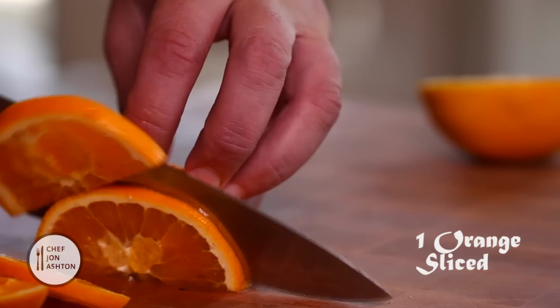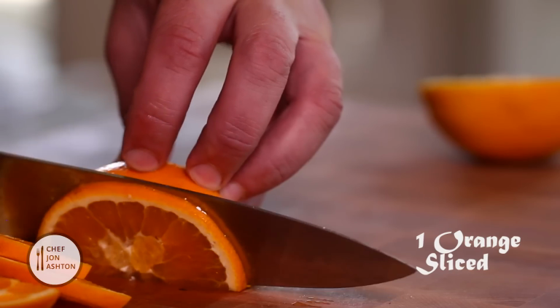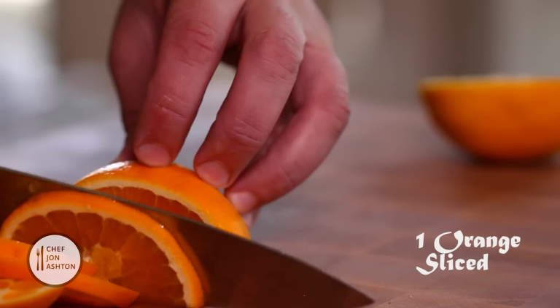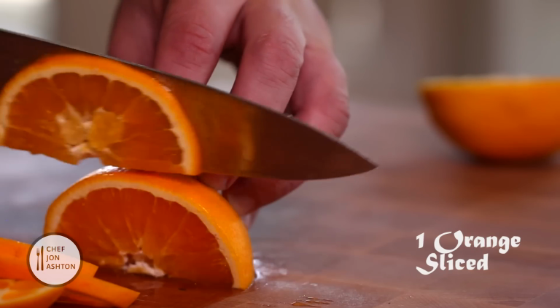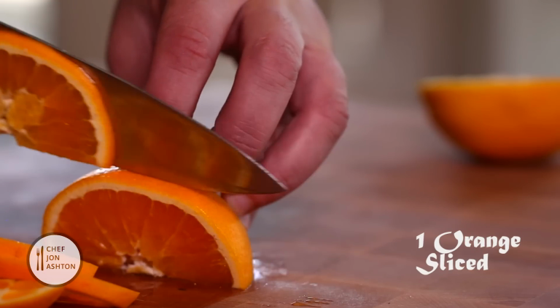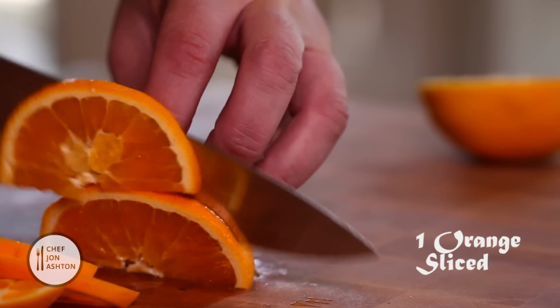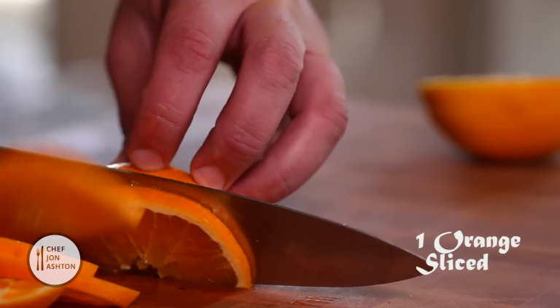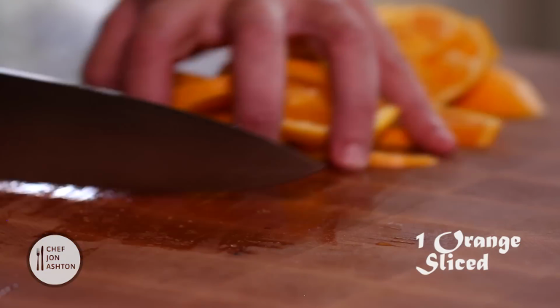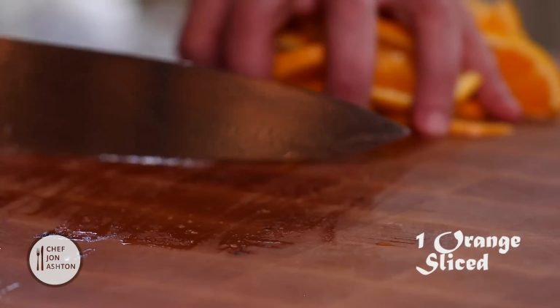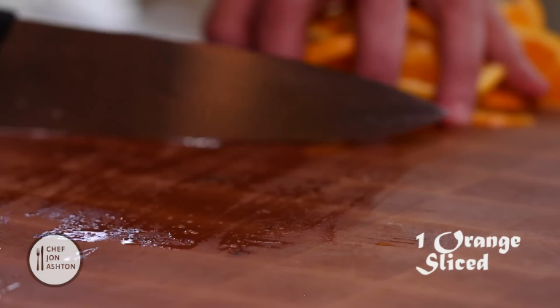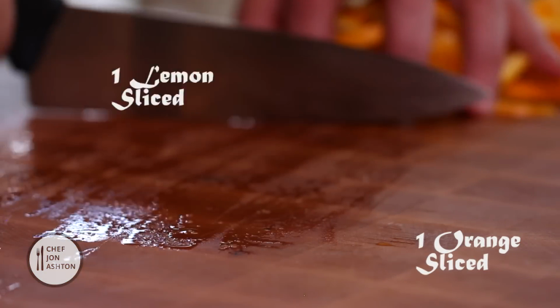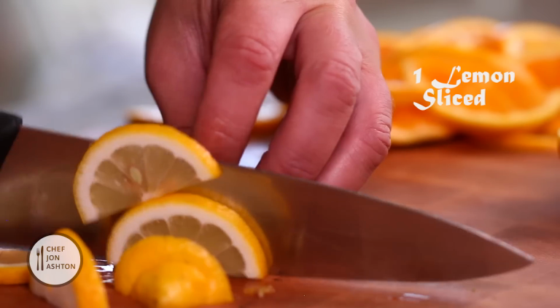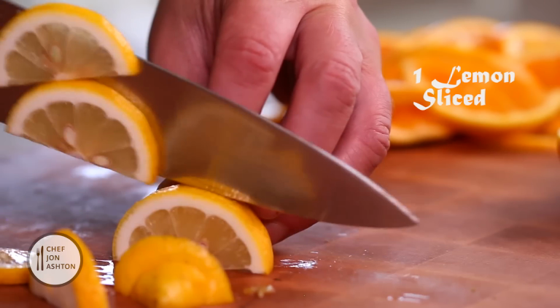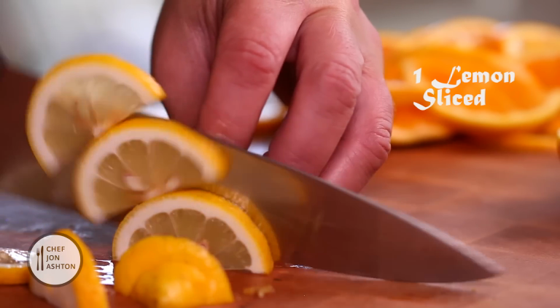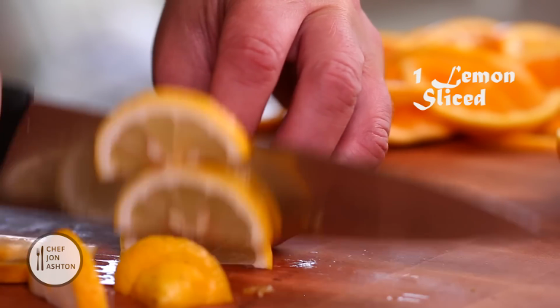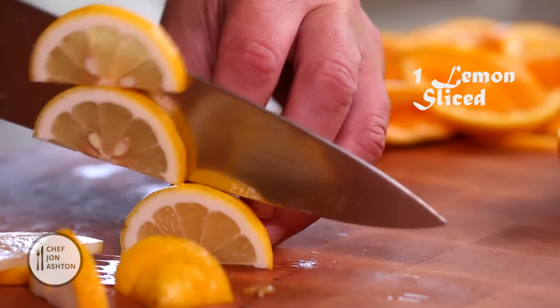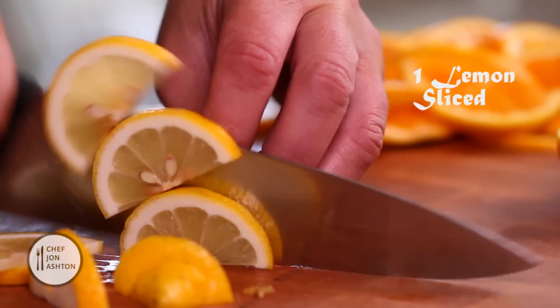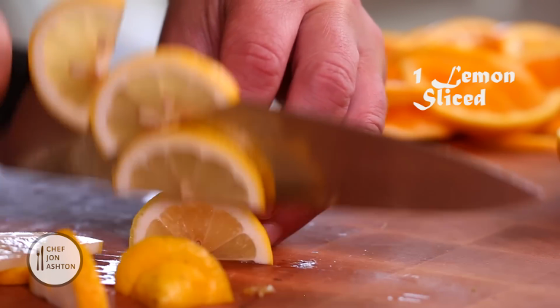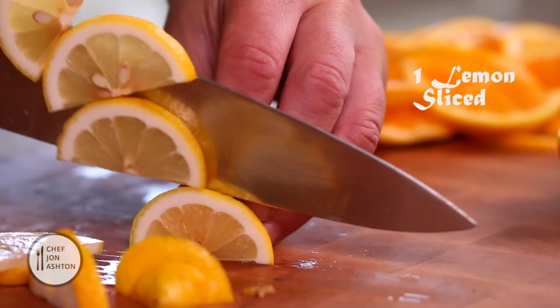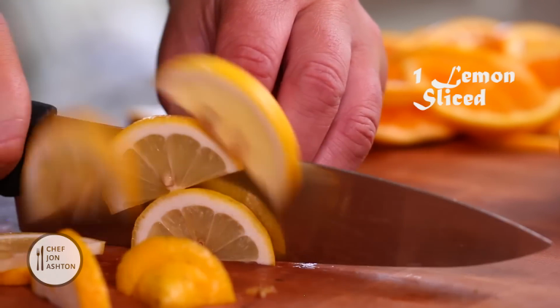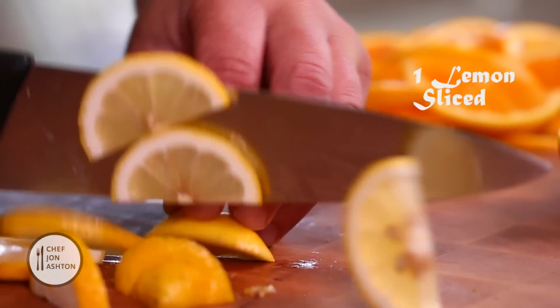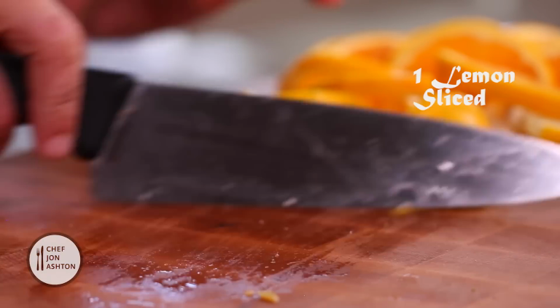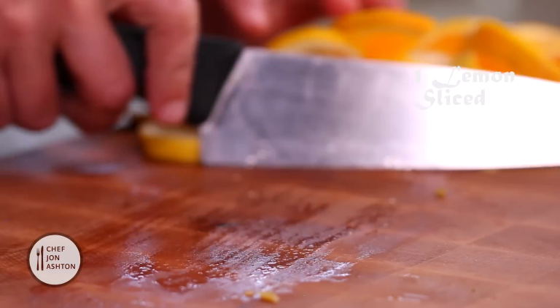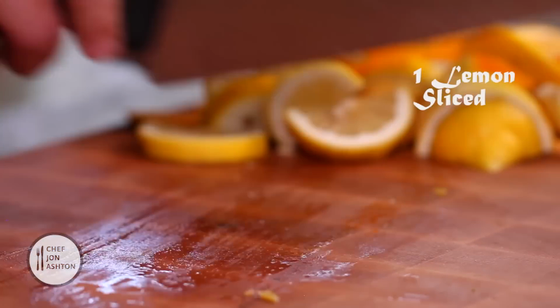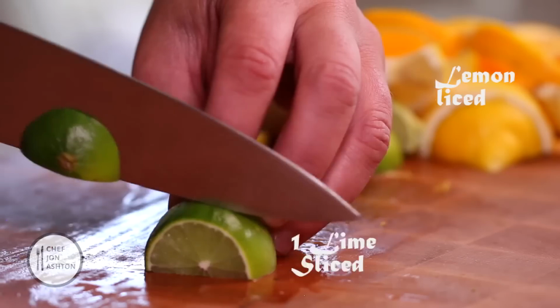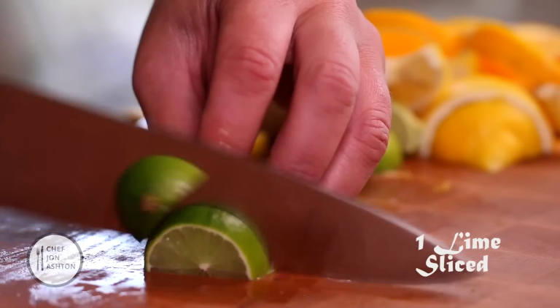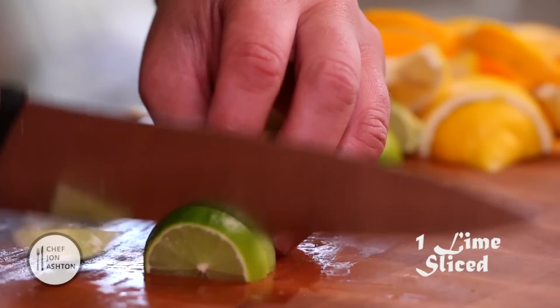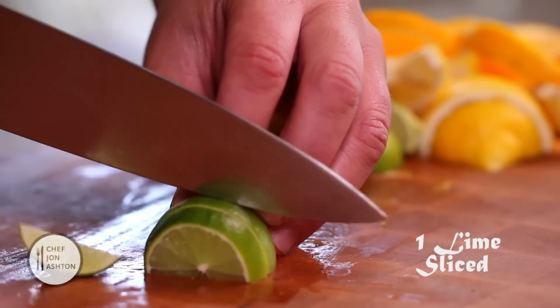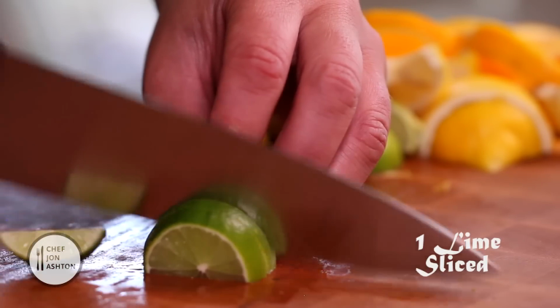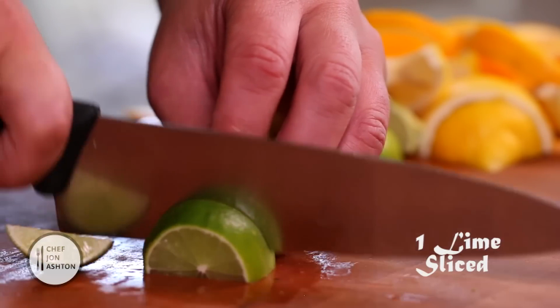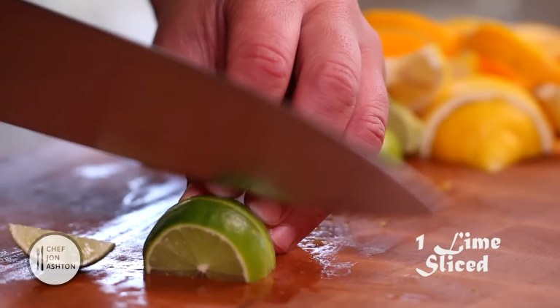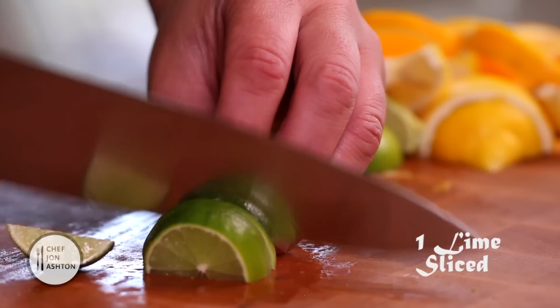Take some oranges, limes and lemons and you just want to slice them. They don't have to be too uniform — it's going to be inside the drink.